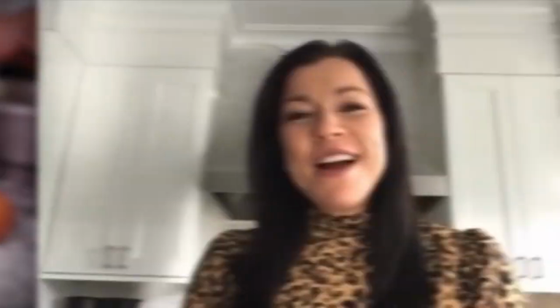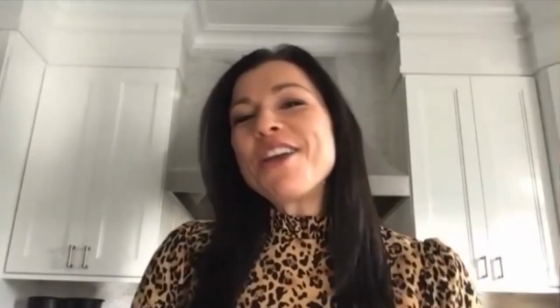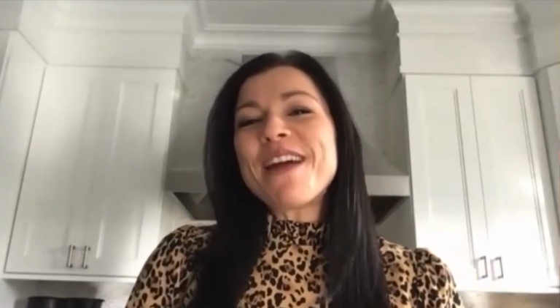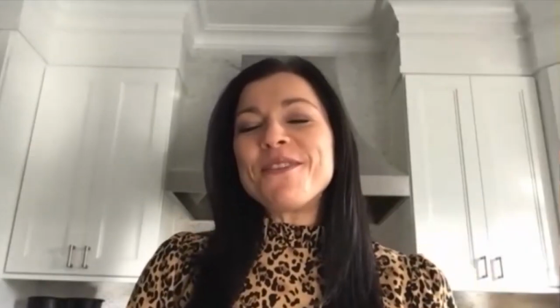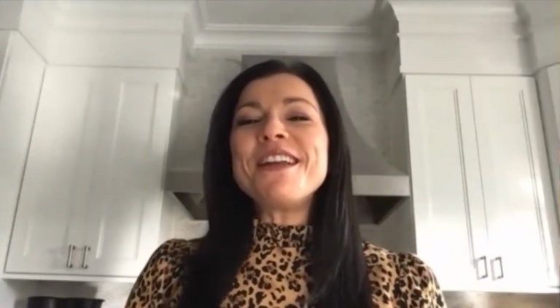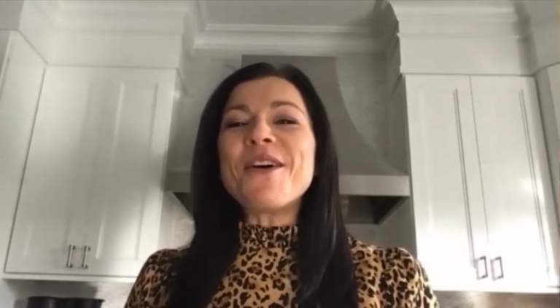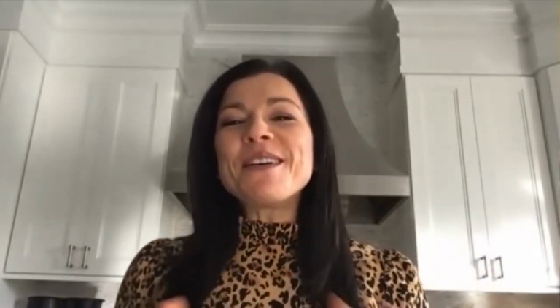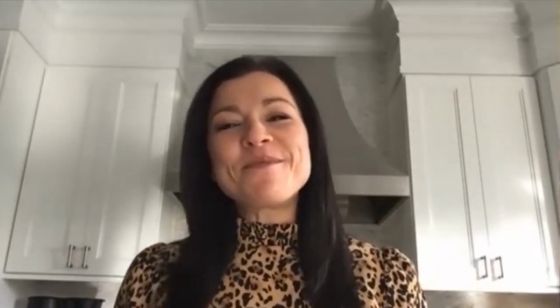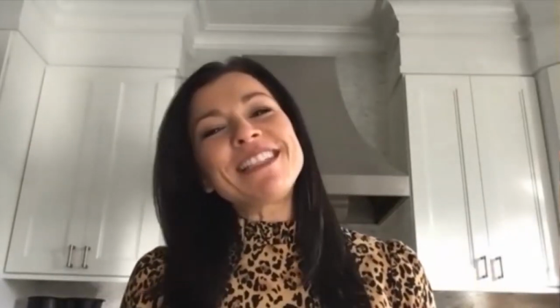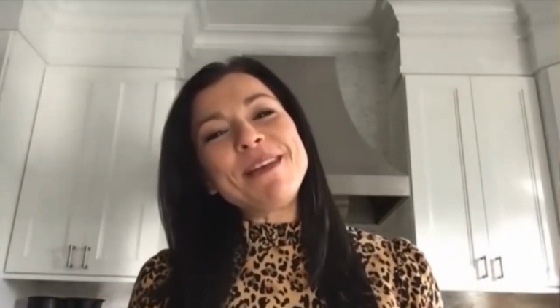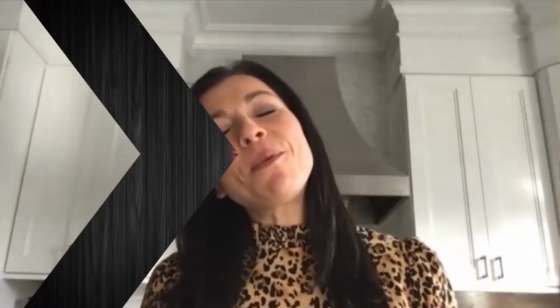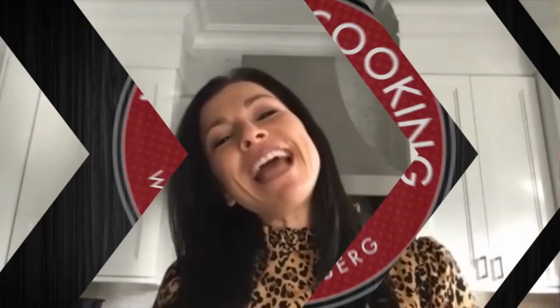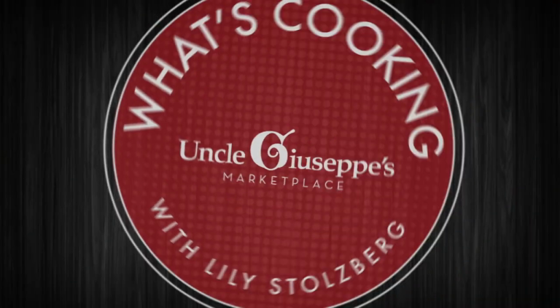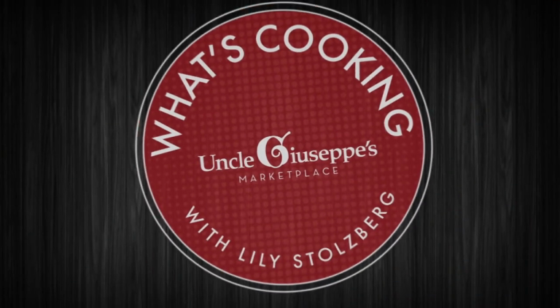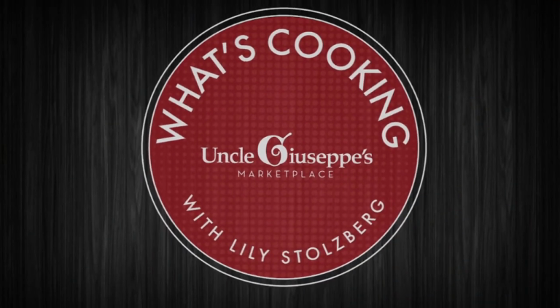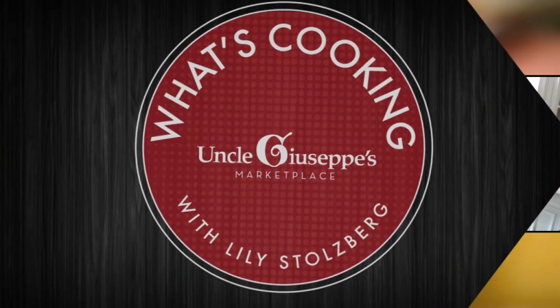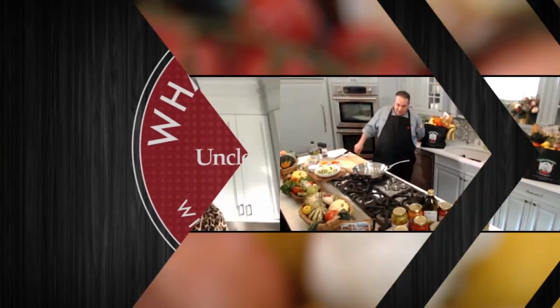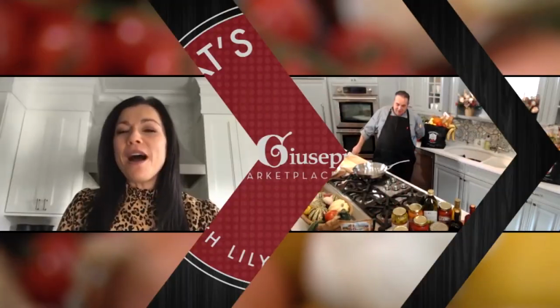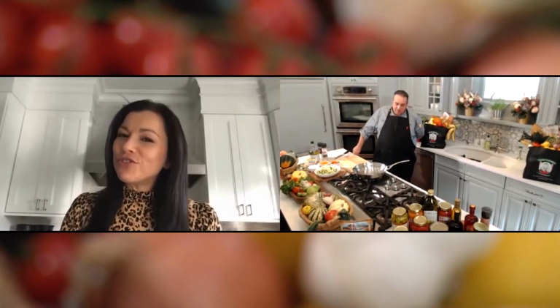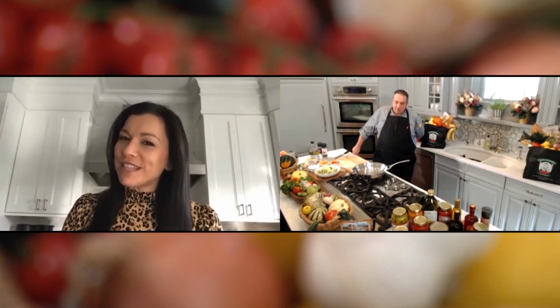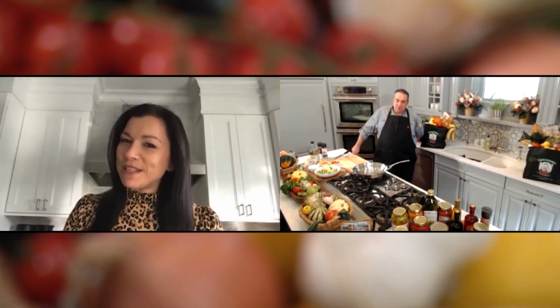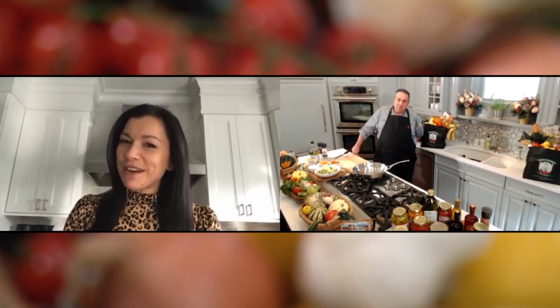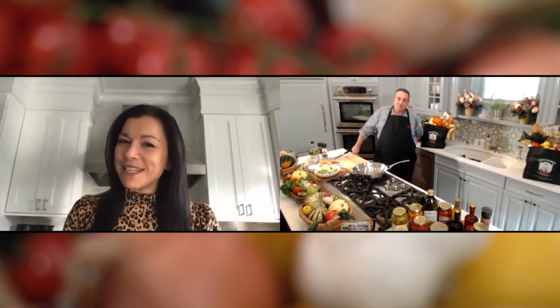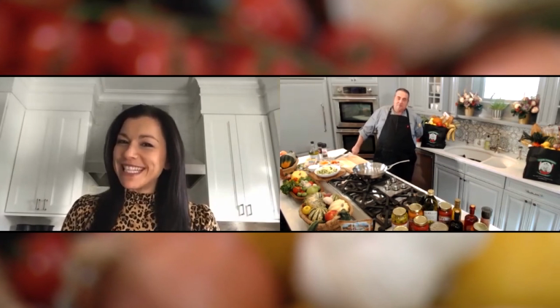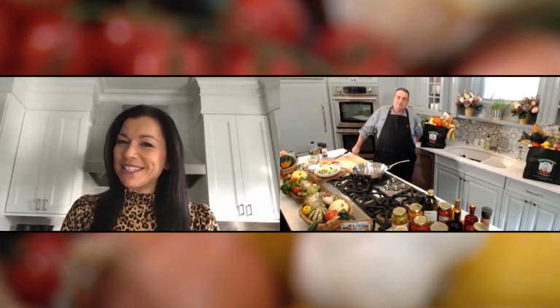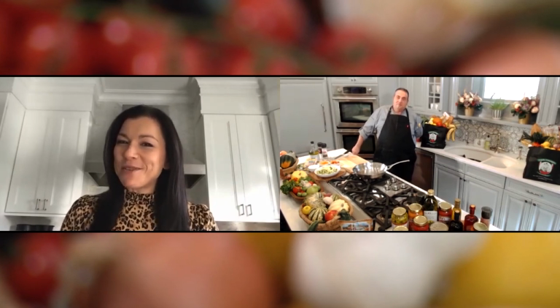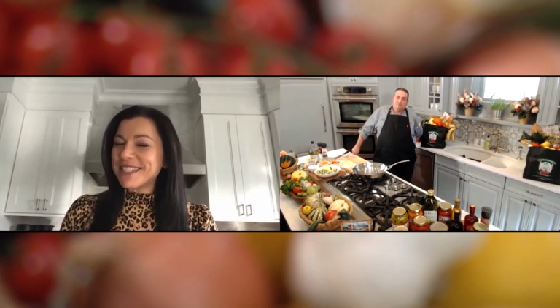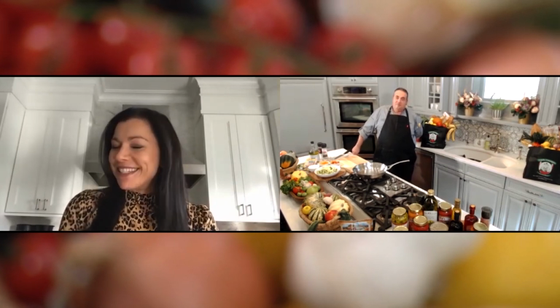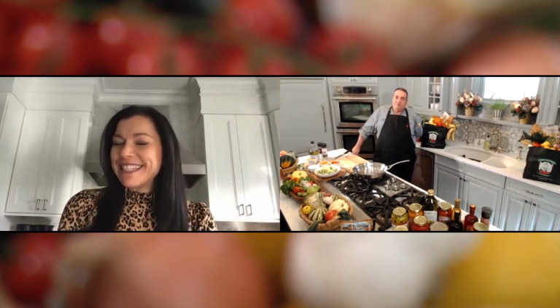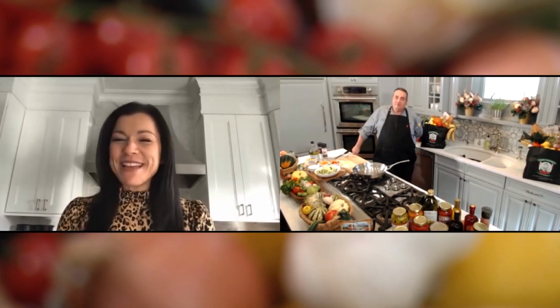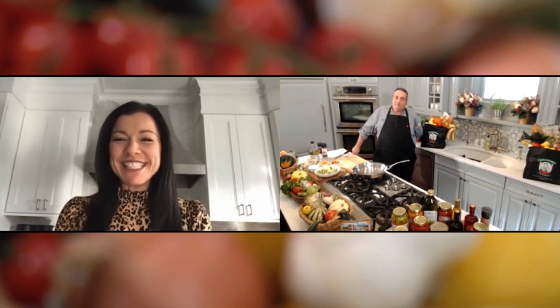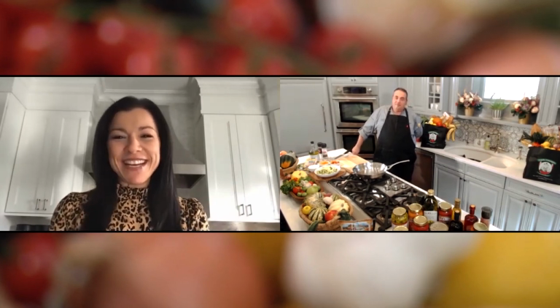Are you ready for another awesome recipe? We're going to head over to Giovanni from Uncle Giuseppe's Marketplace, and he's going to show us what to cook. Hey, Giovanni.